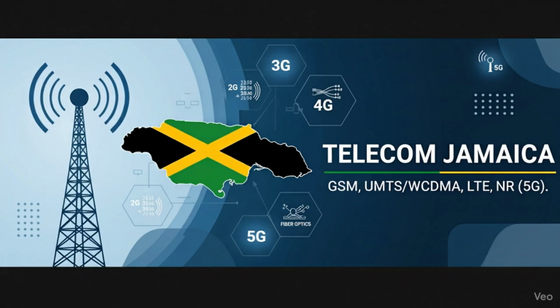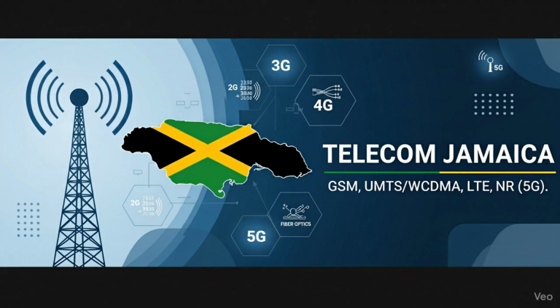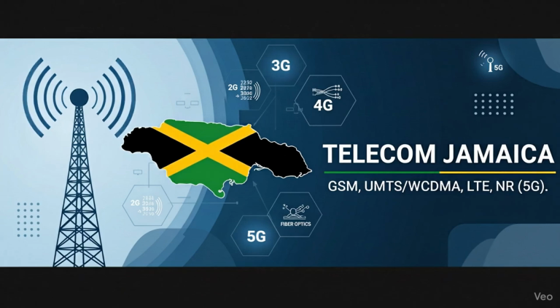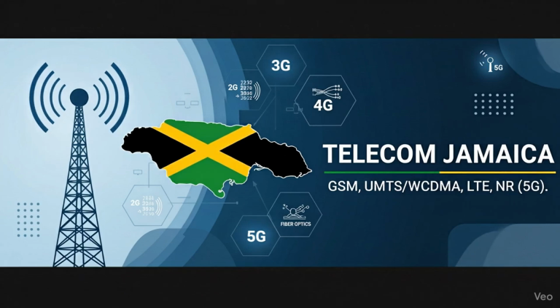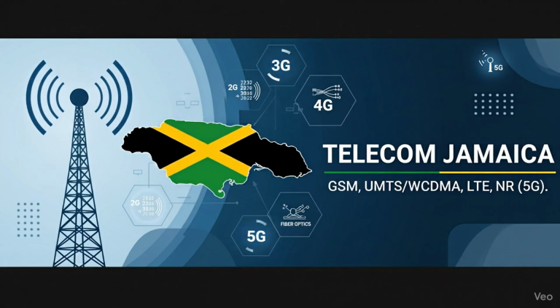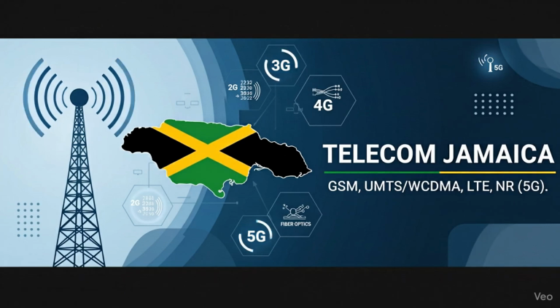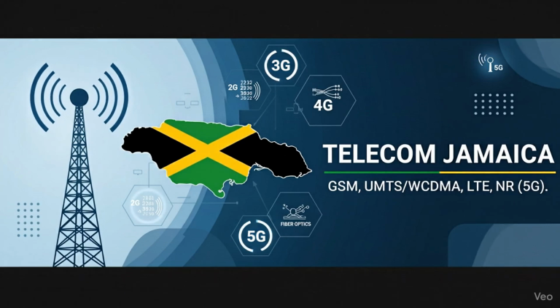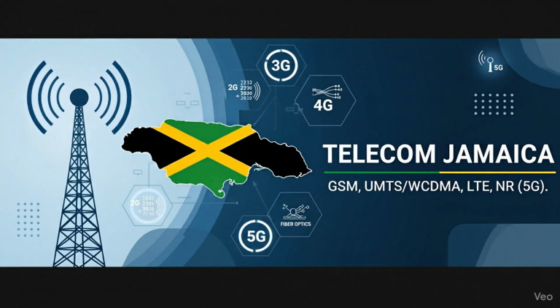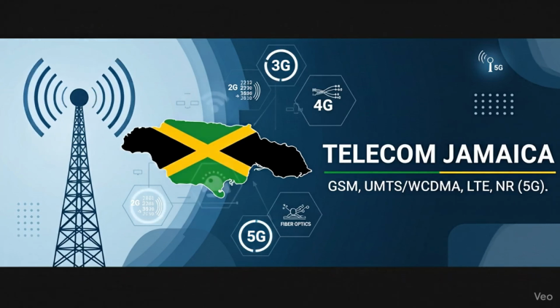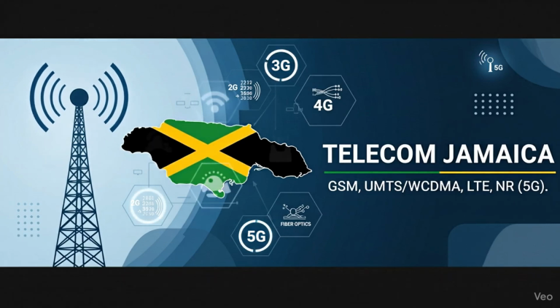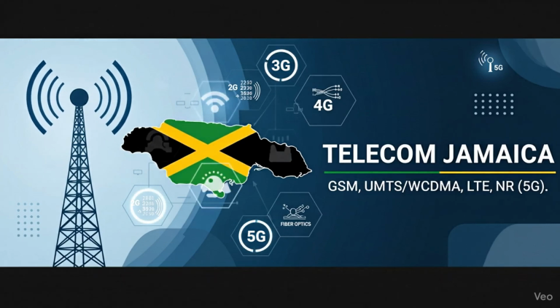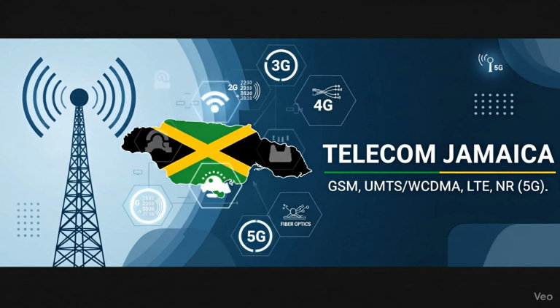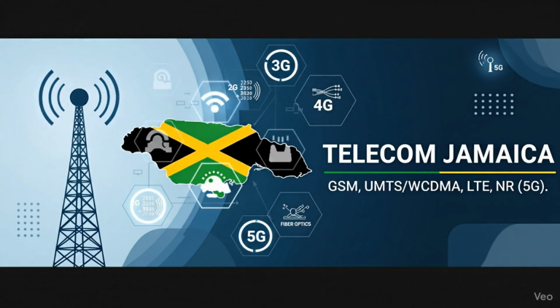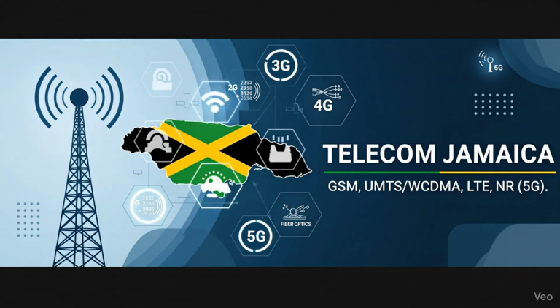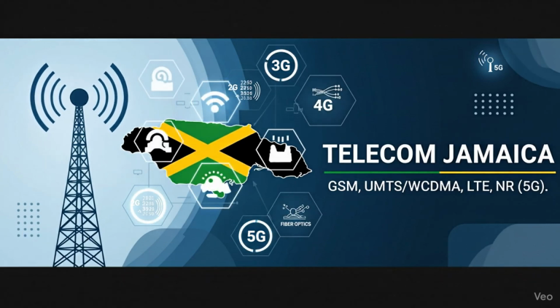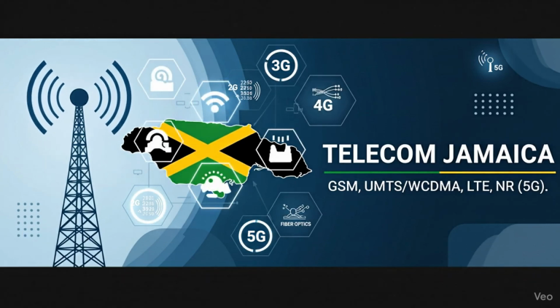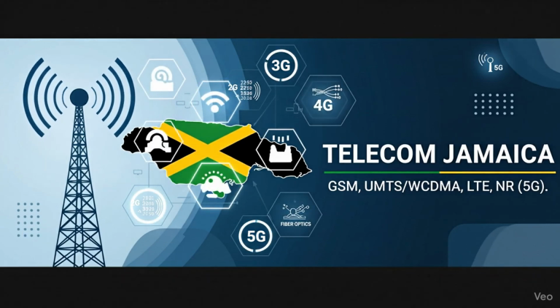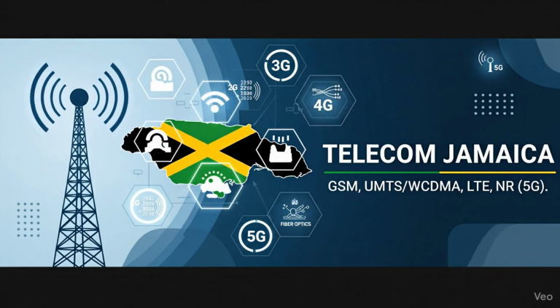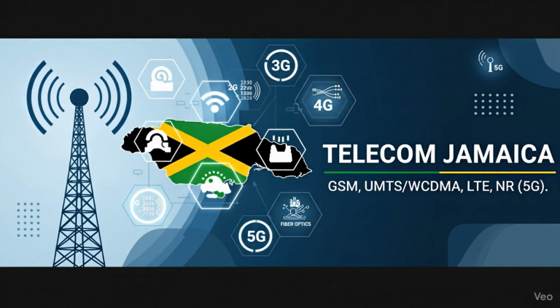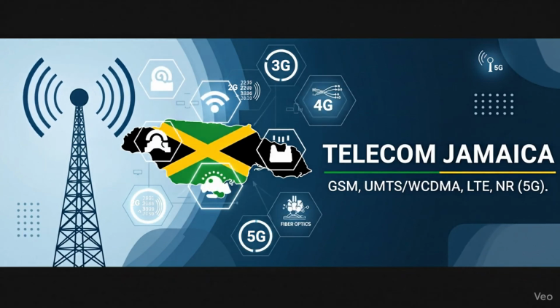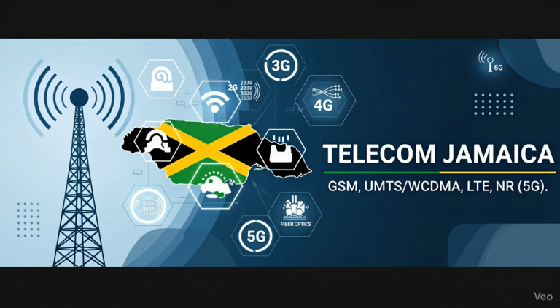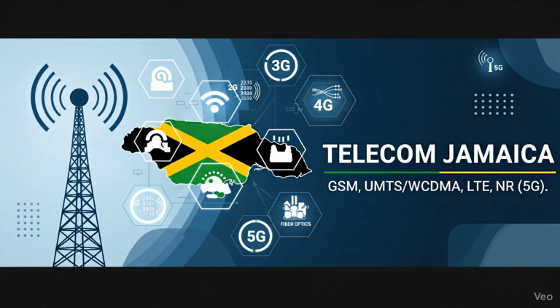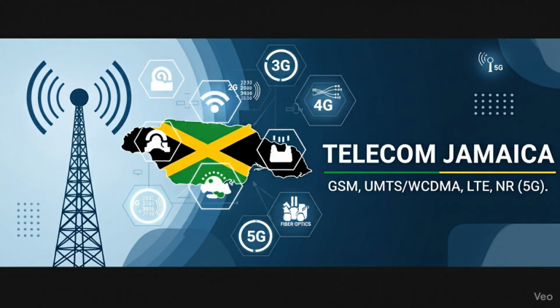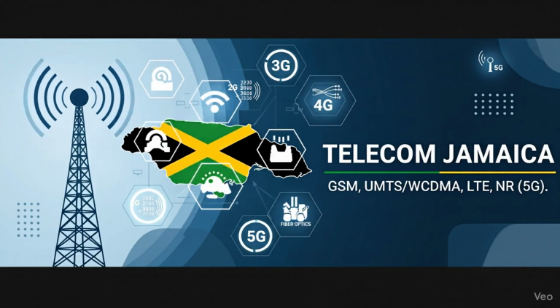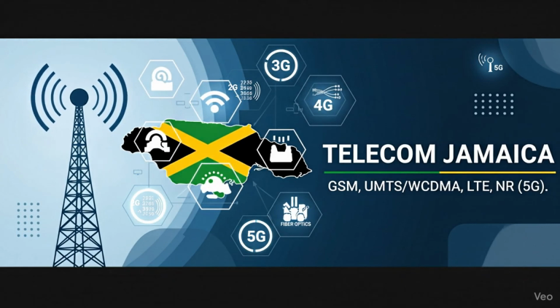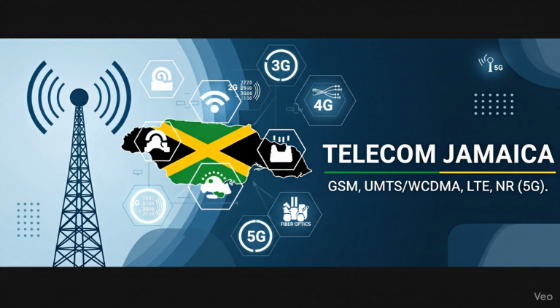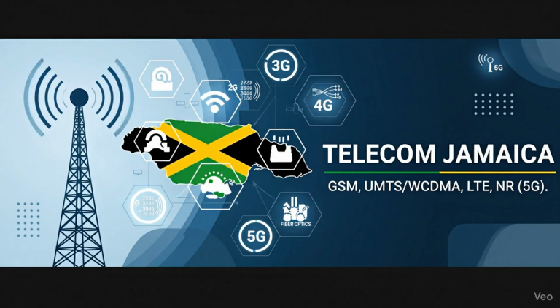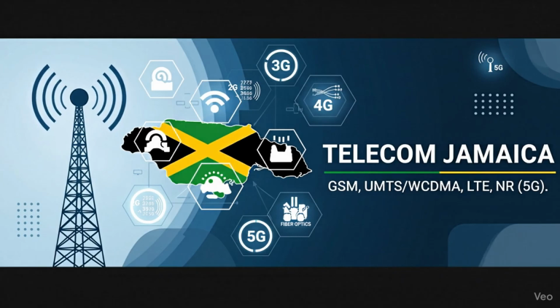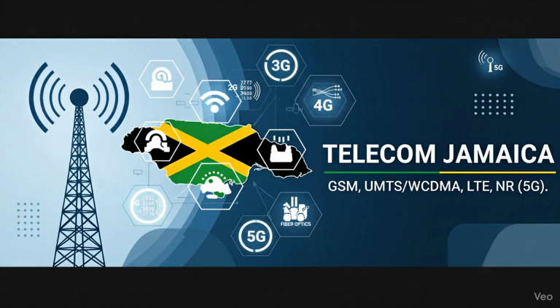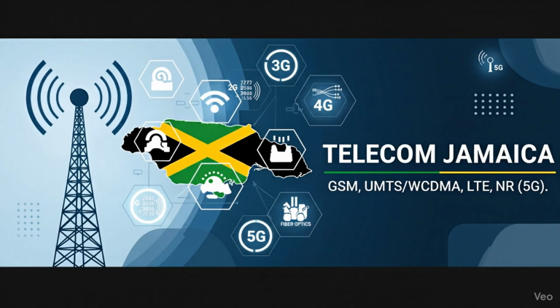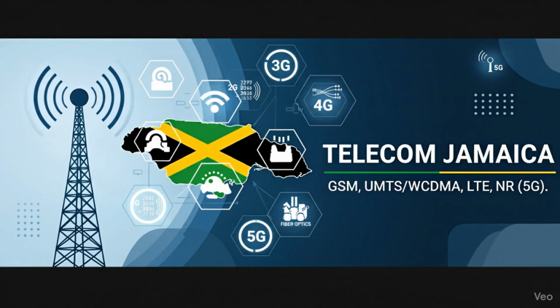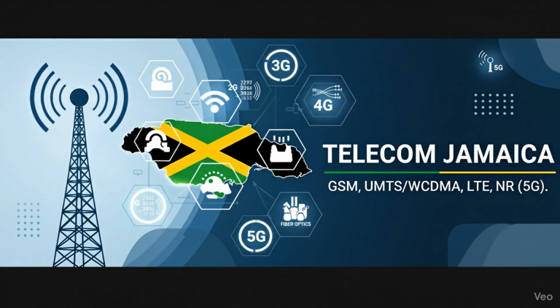Welcome to Telecom Jamaica, where we break down mobile technology from the ground up.